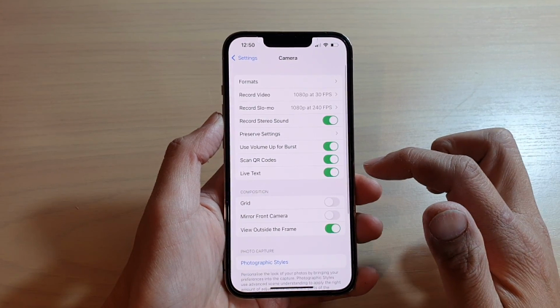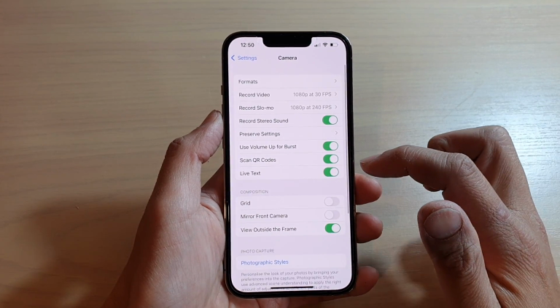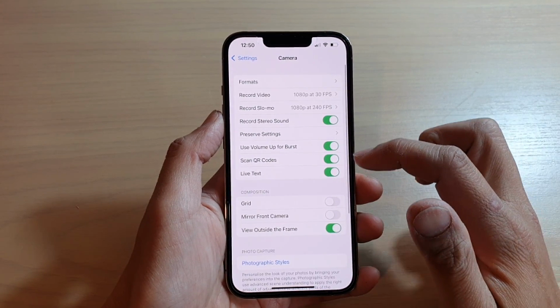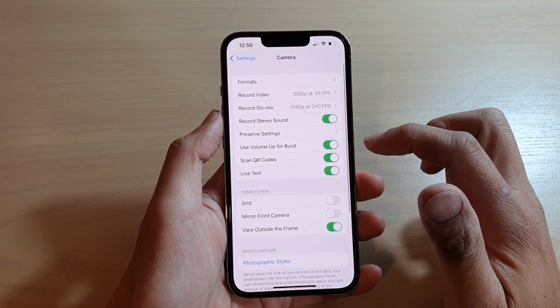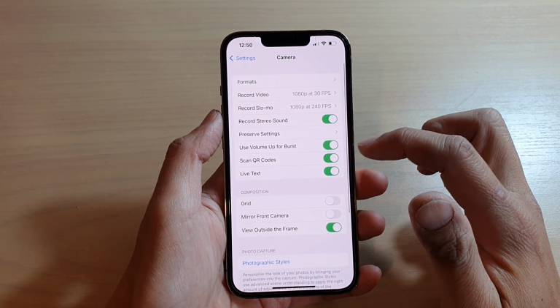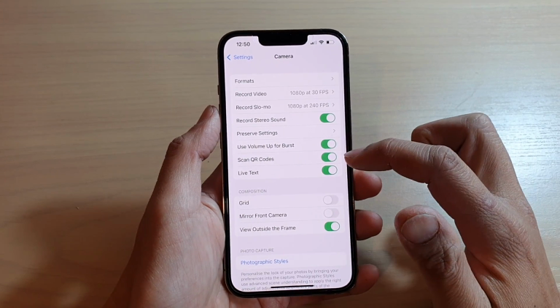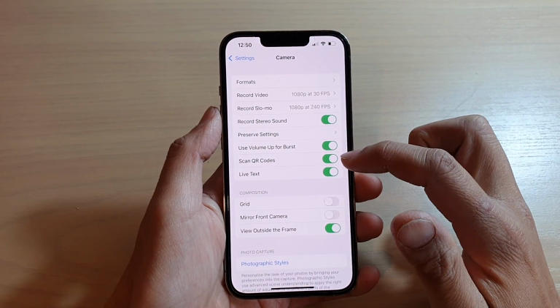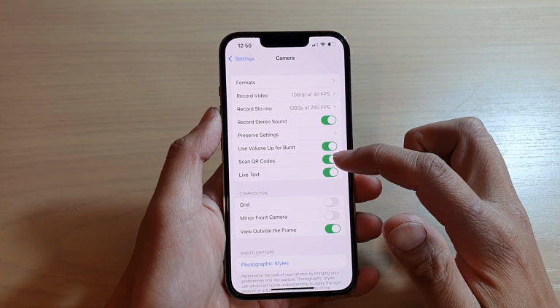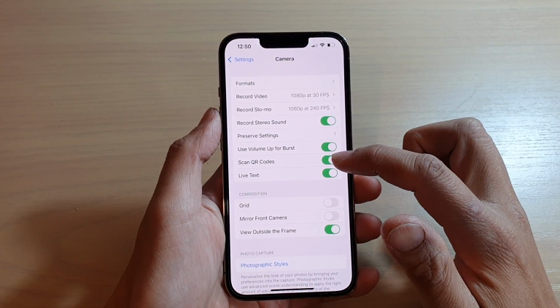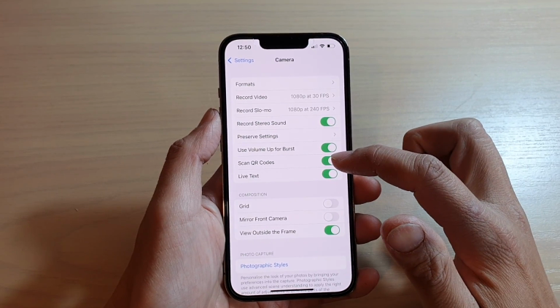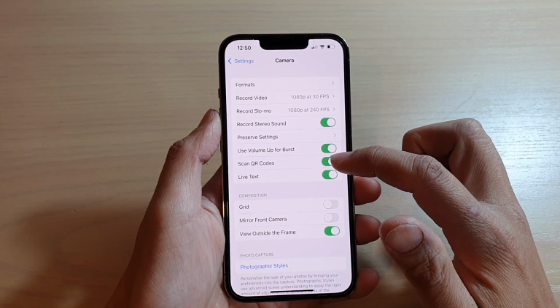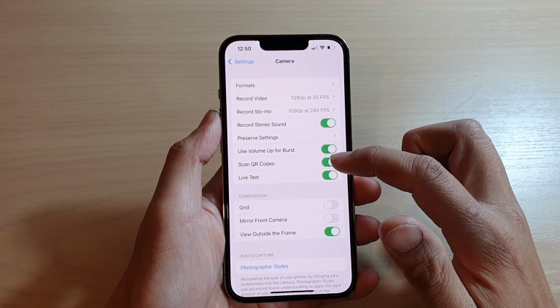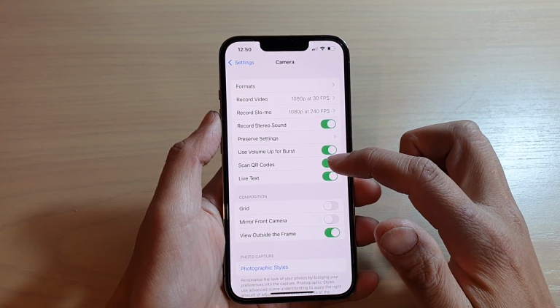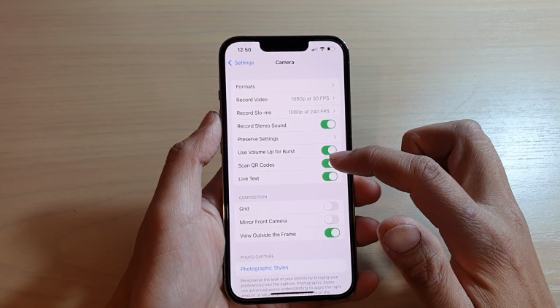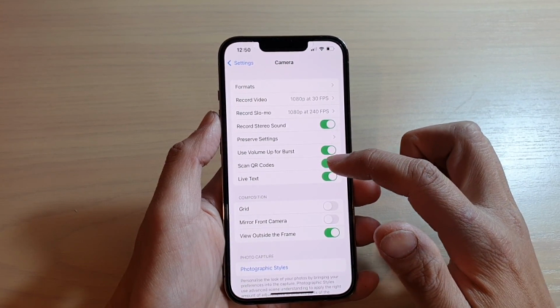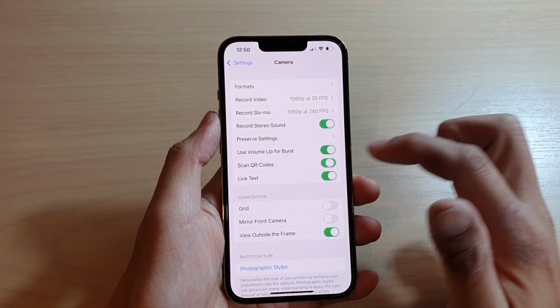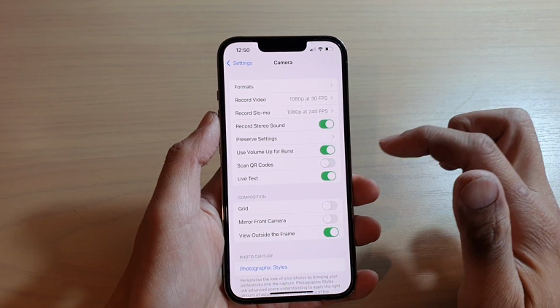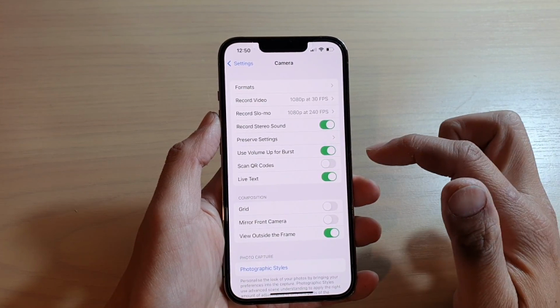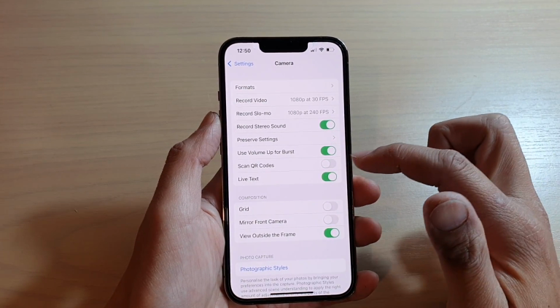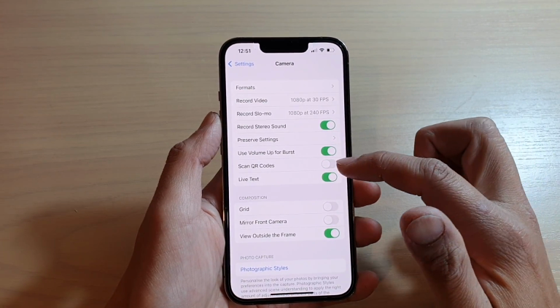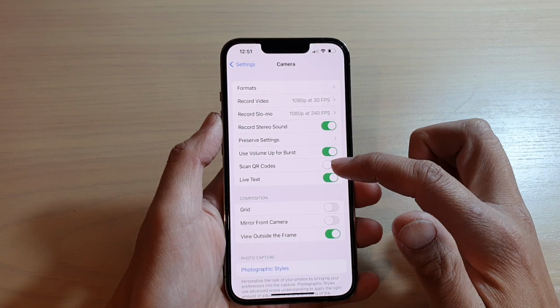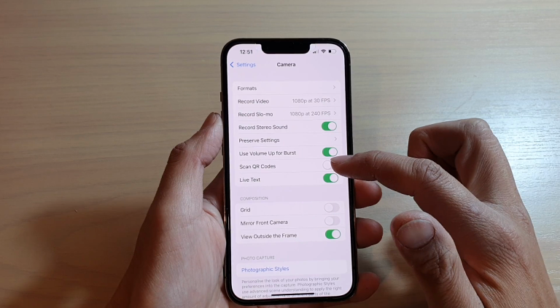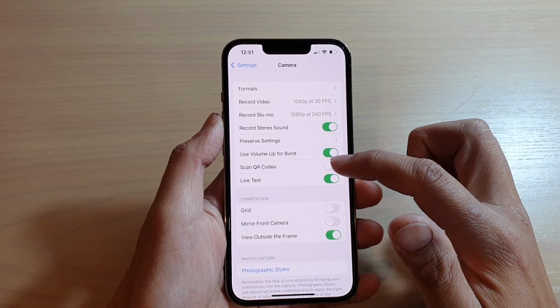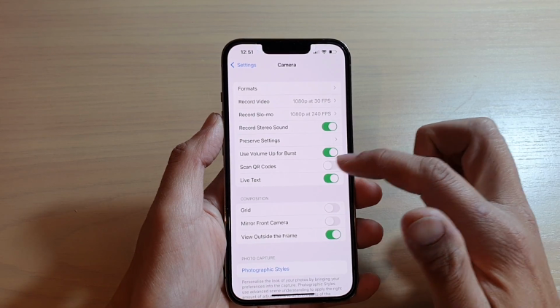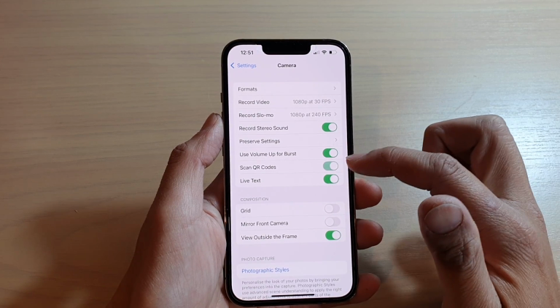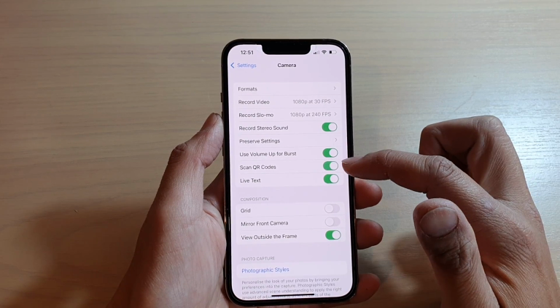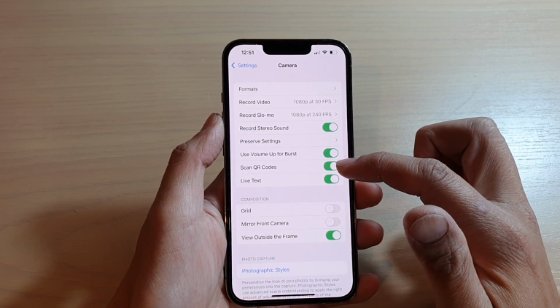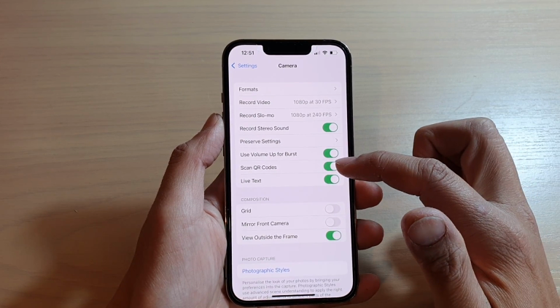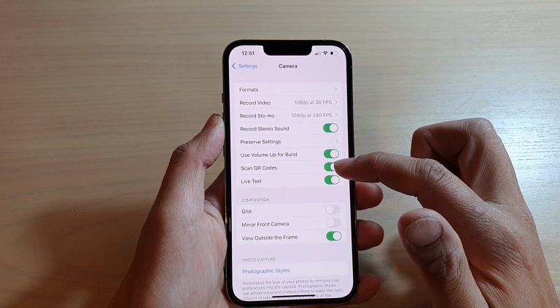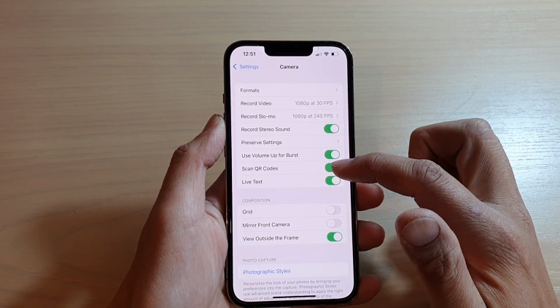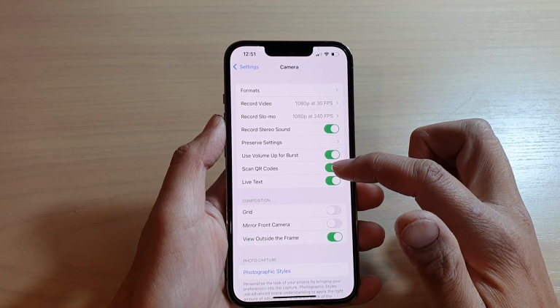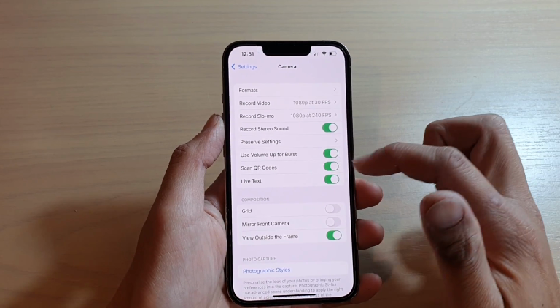Next, tap on Scan QR Codes. Tap on the switch to turn it off or turn it on.